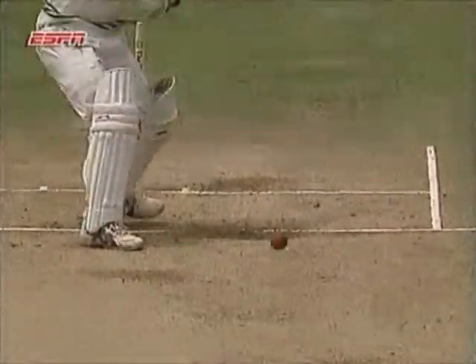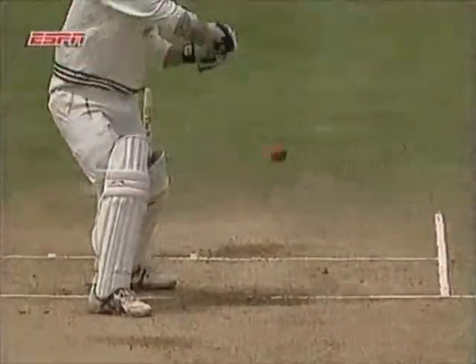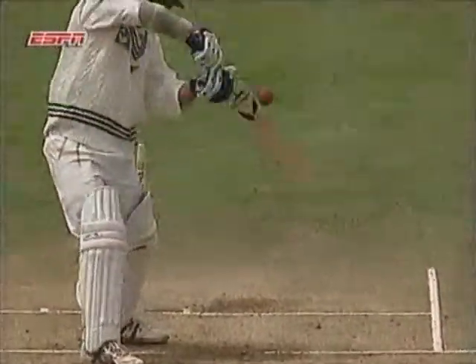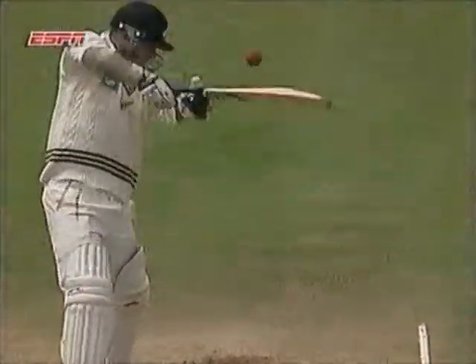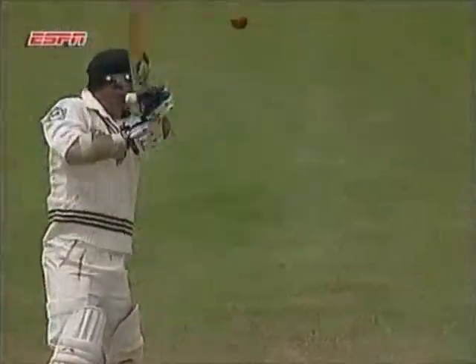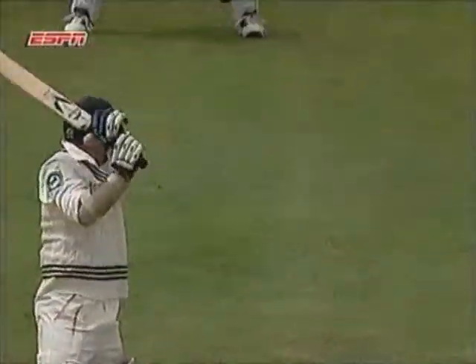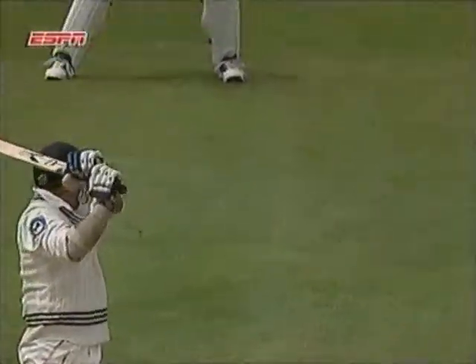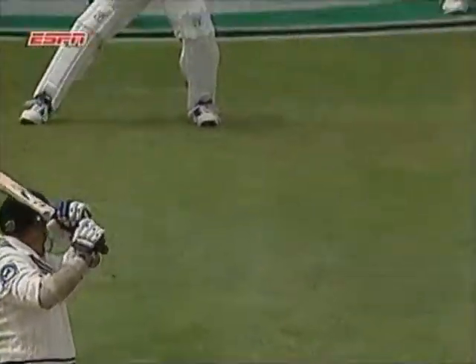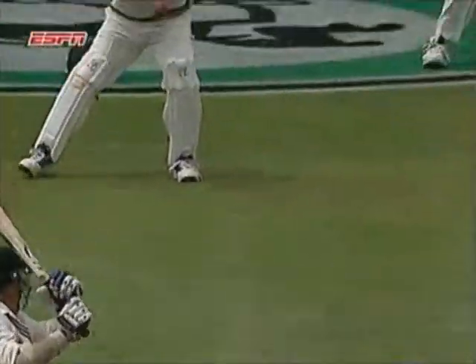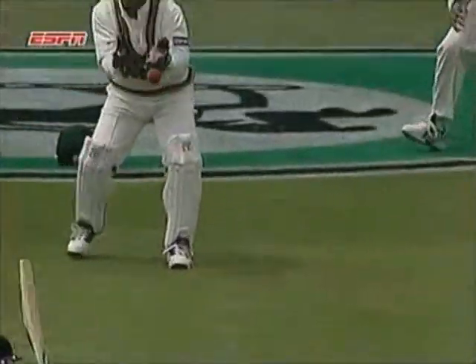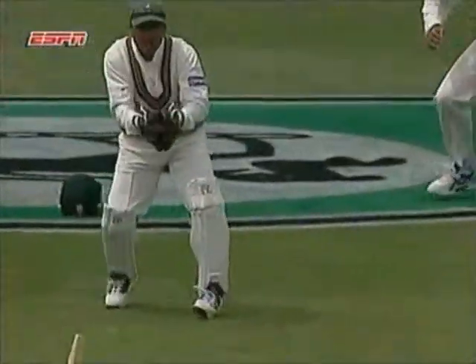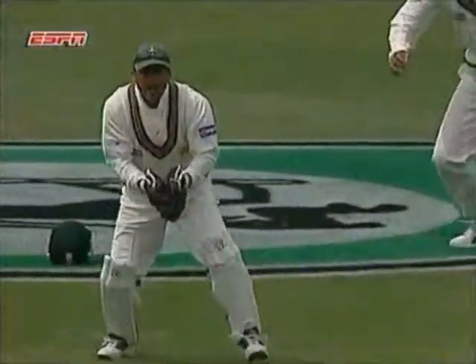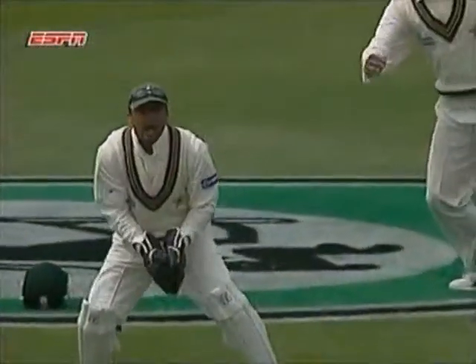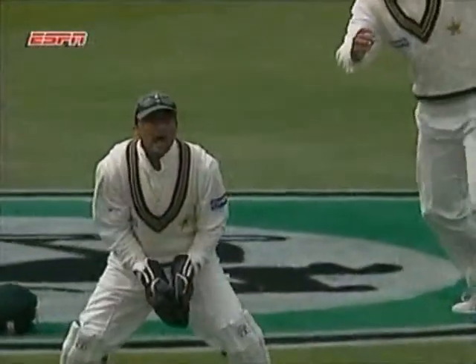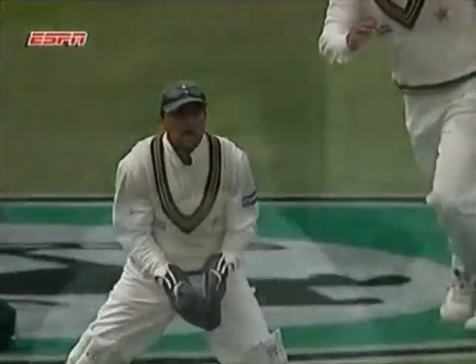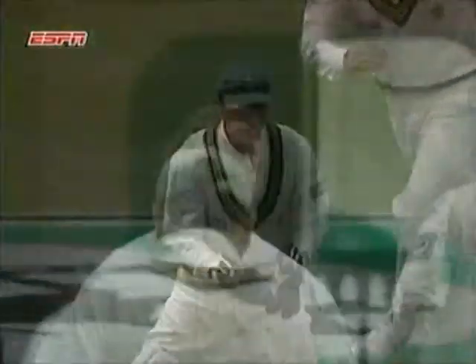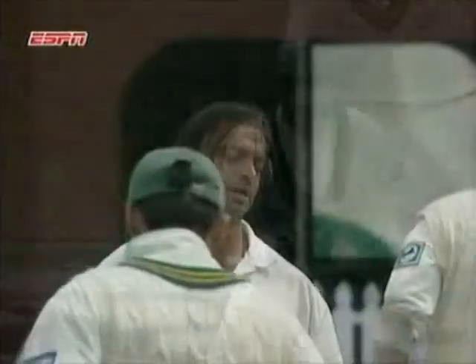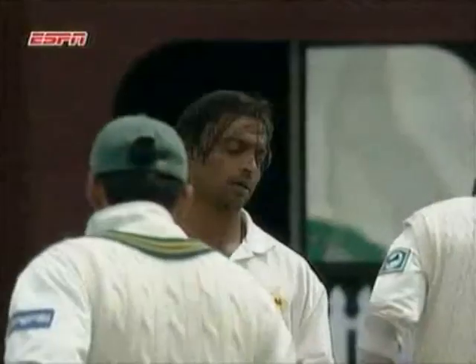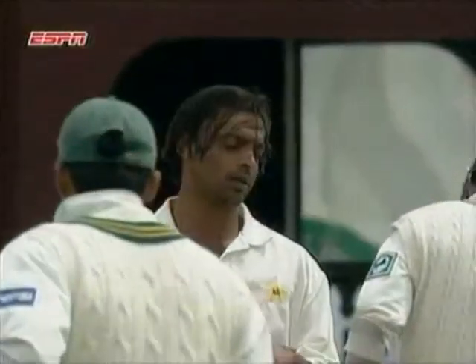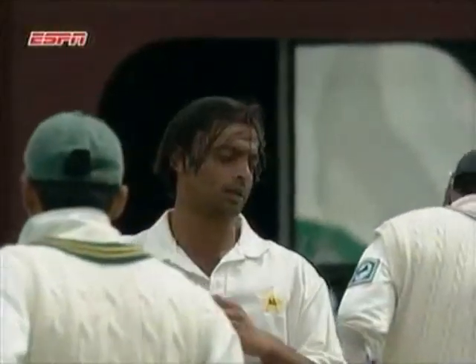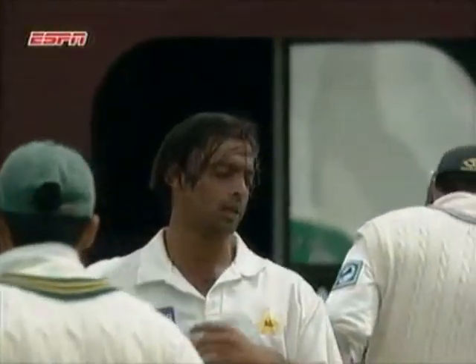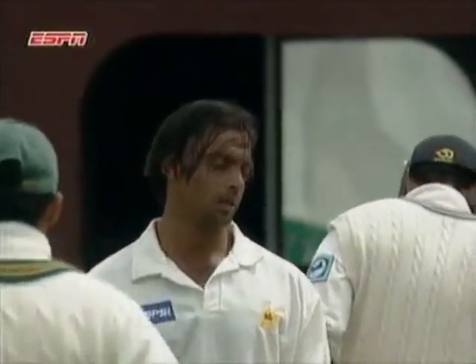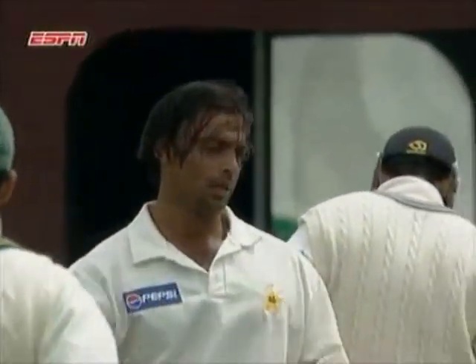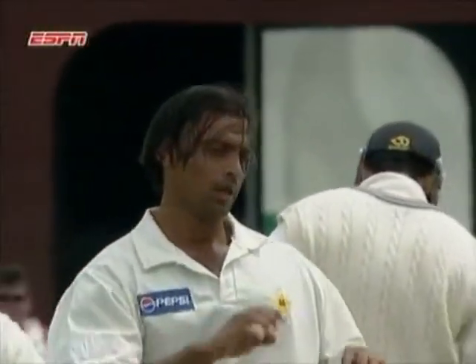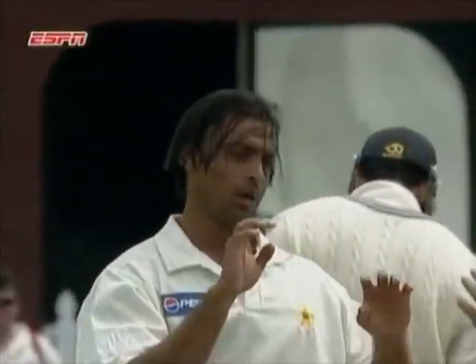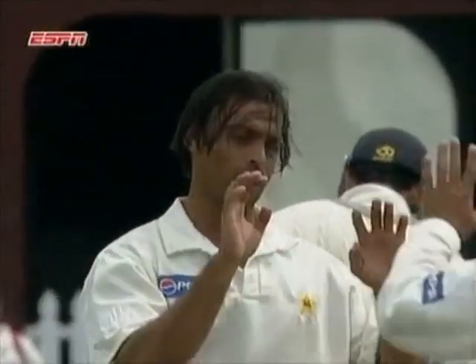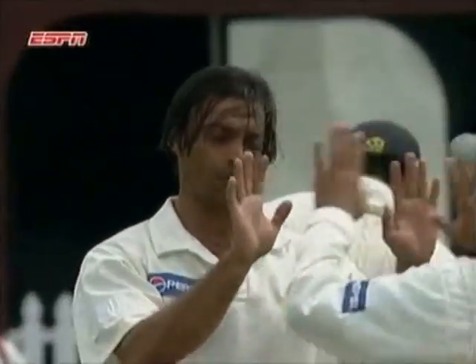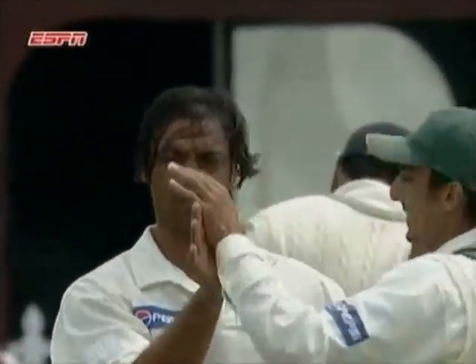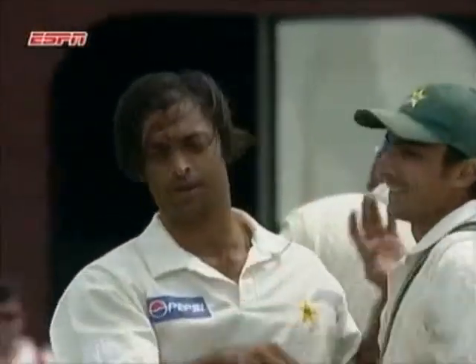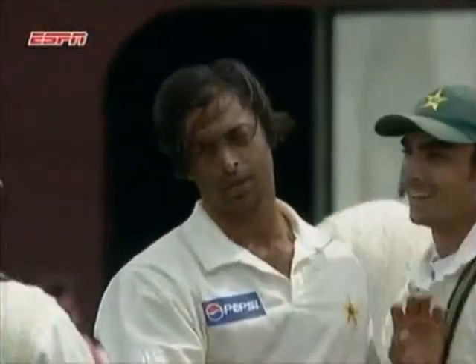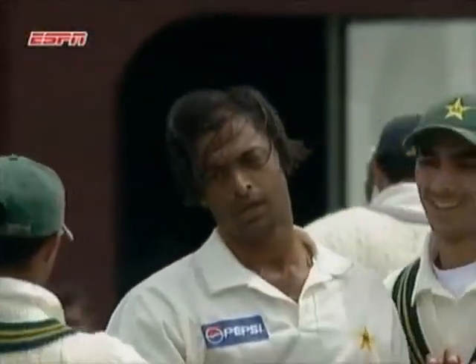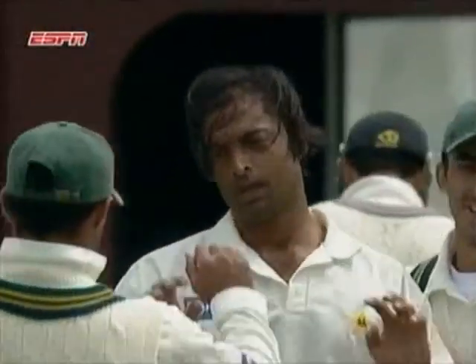Good pace. Richardson trying that favourite shot of his, the cut shot, but it was just a bit too quick. Faint edge to Mohan Khan.